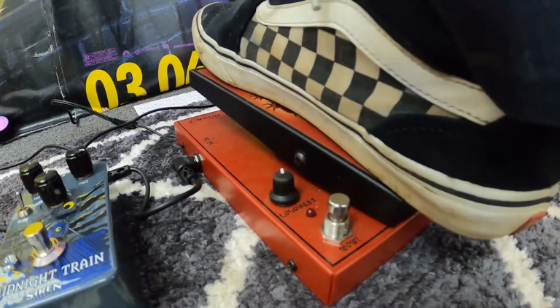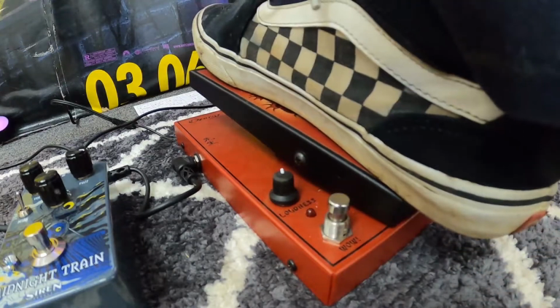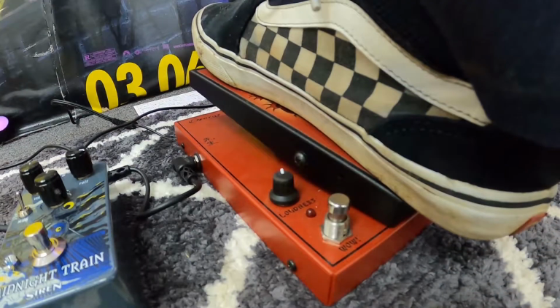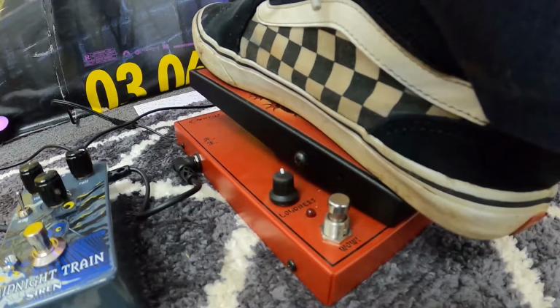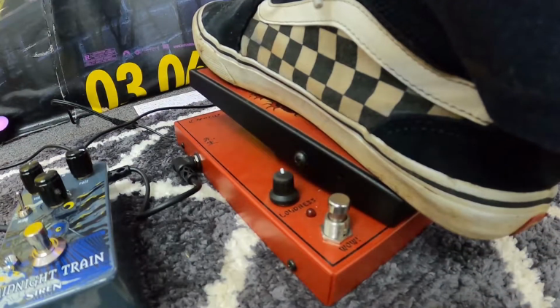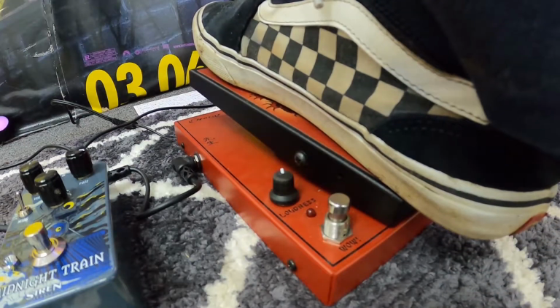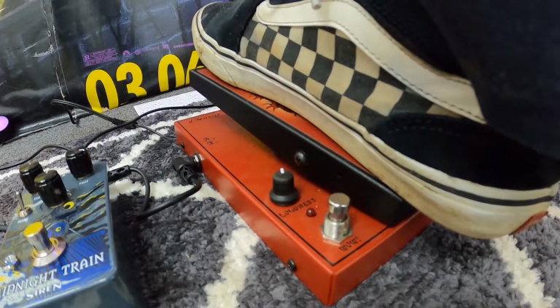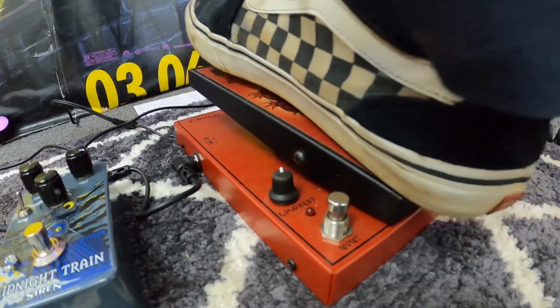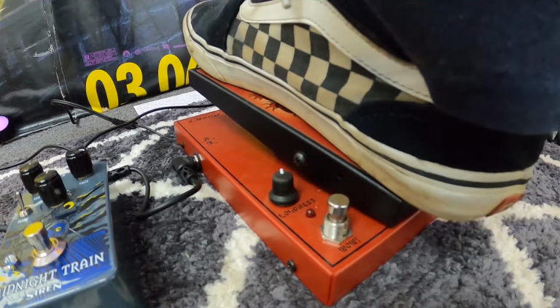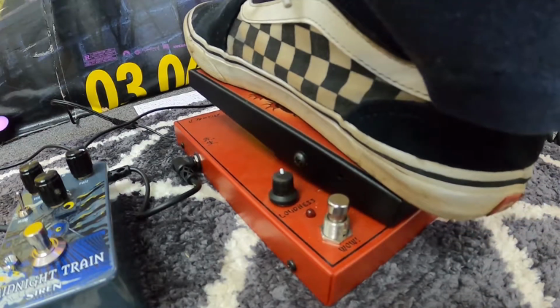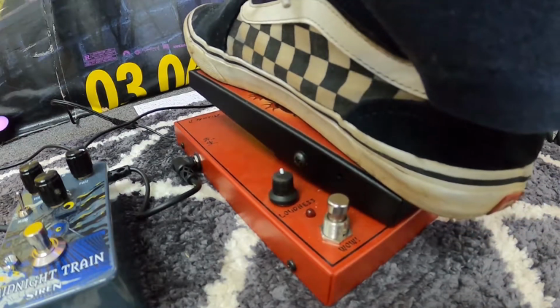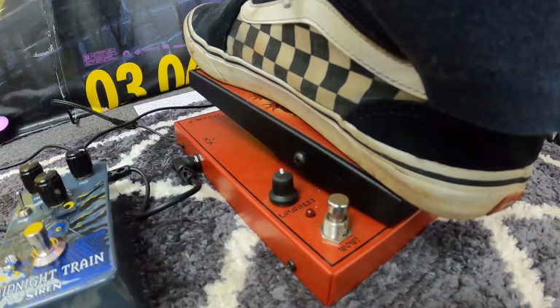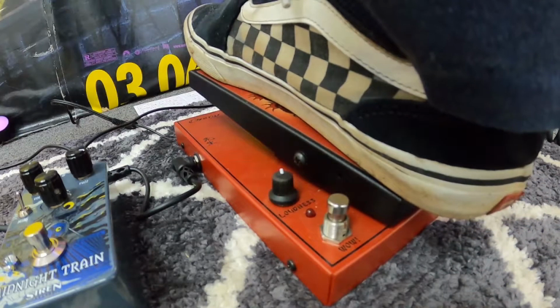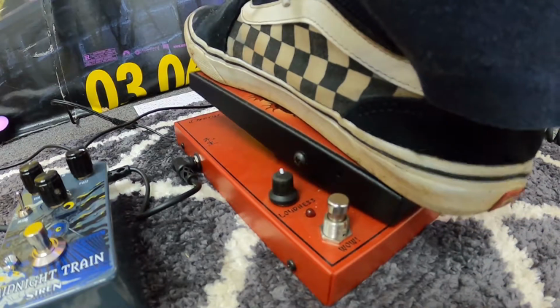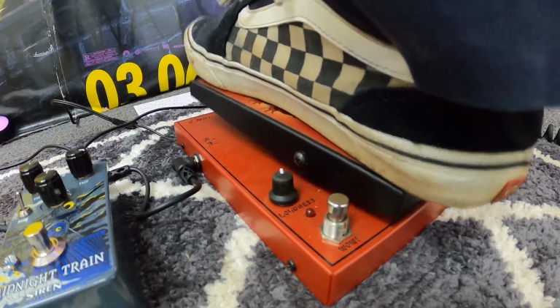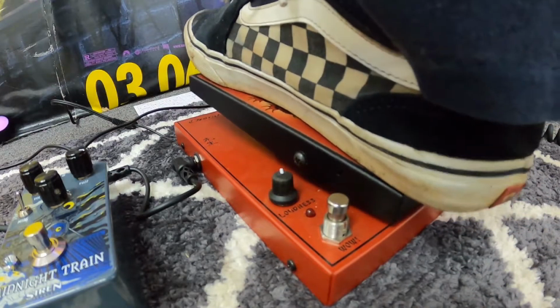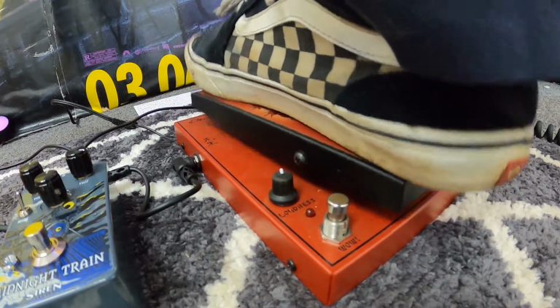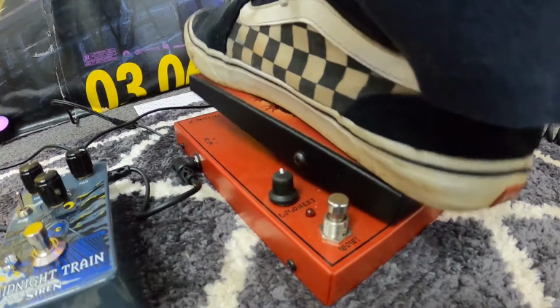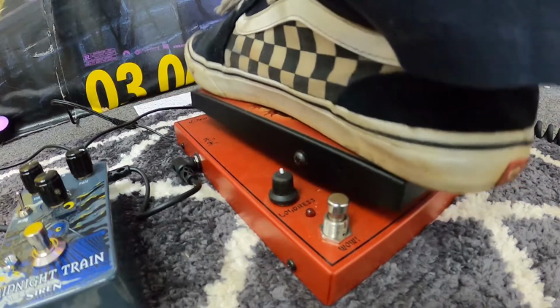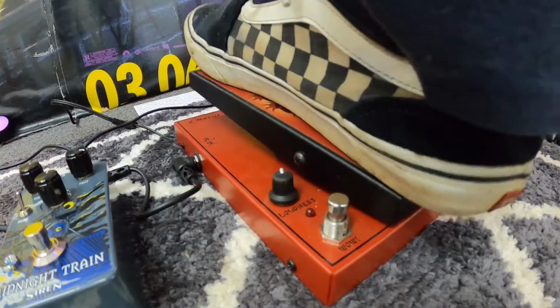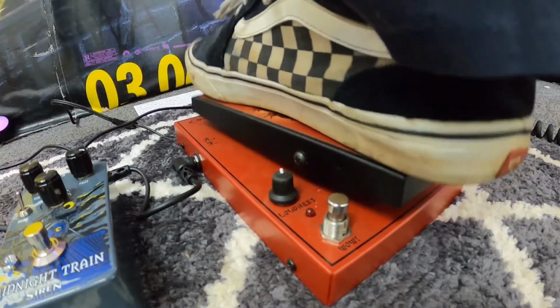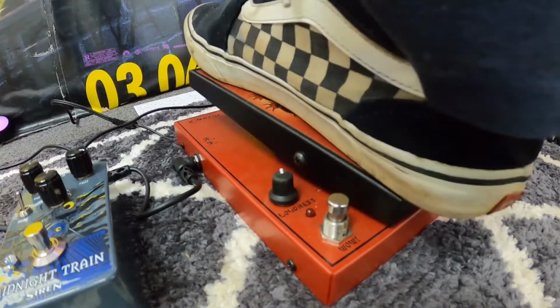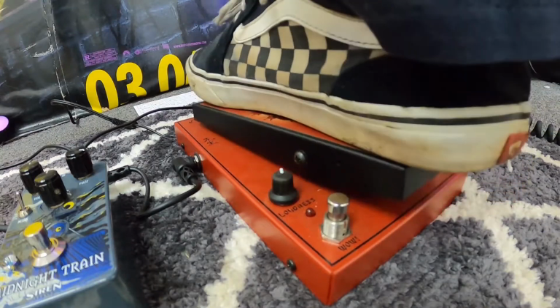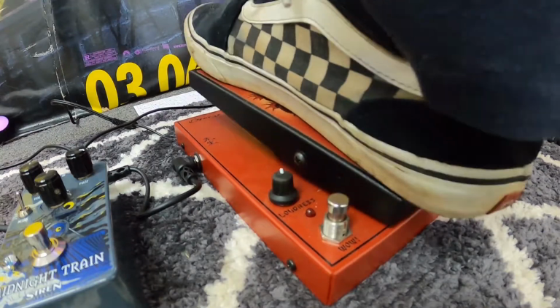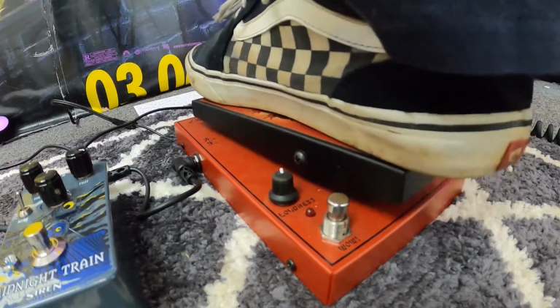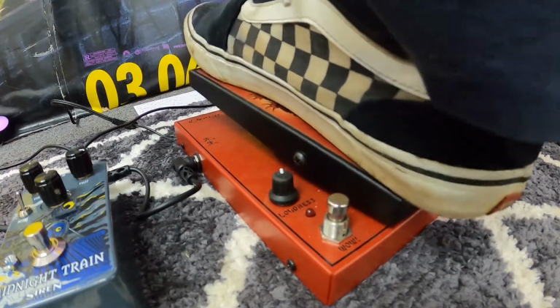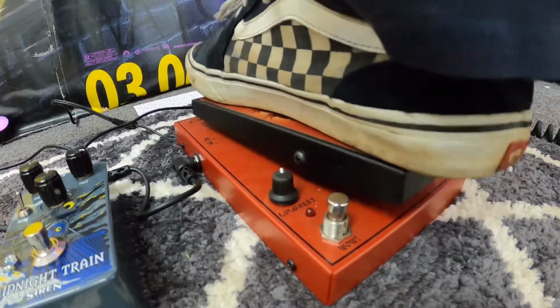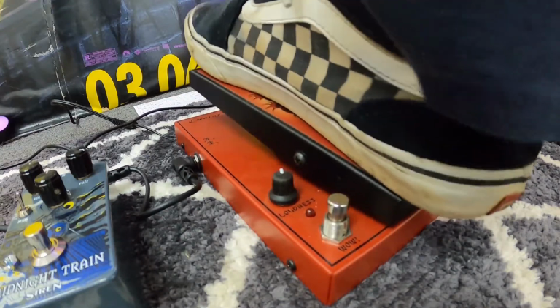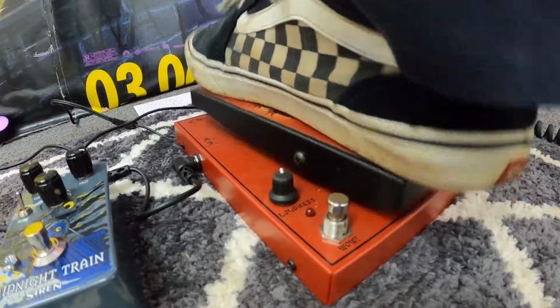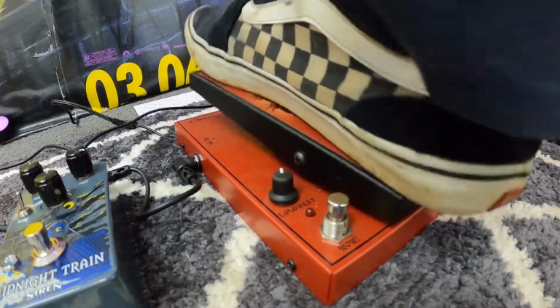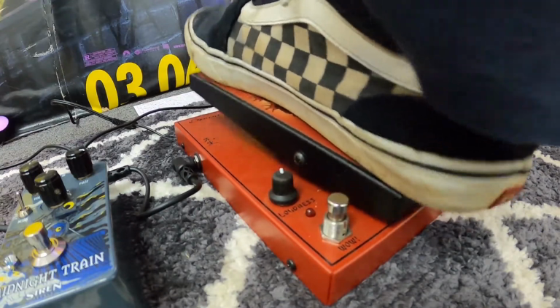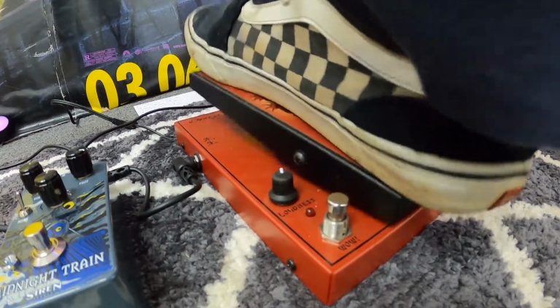So now we're in the traditional wah sound.